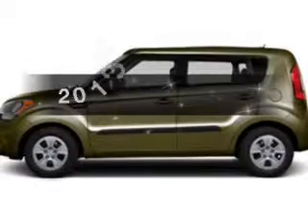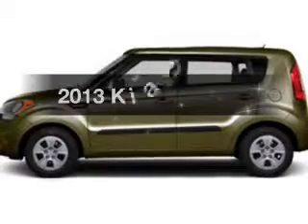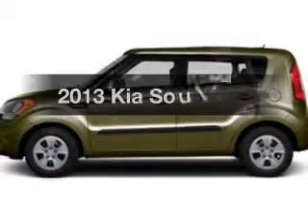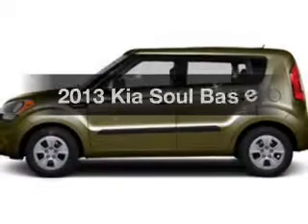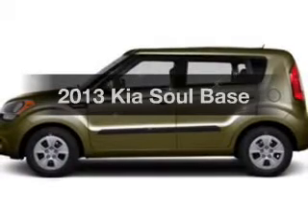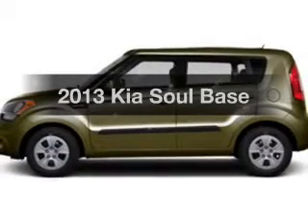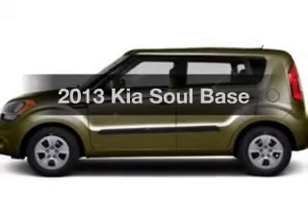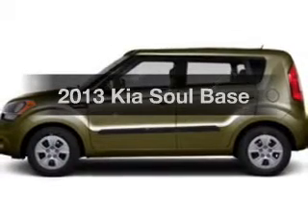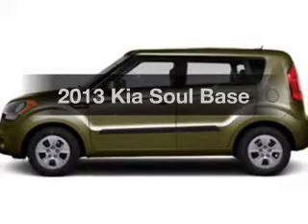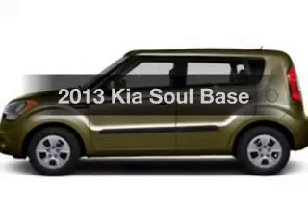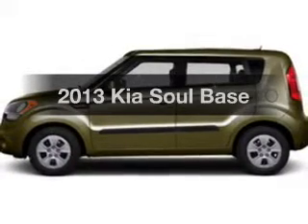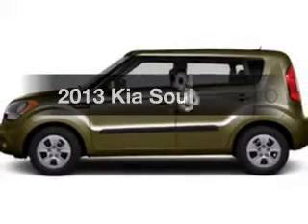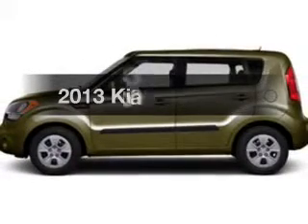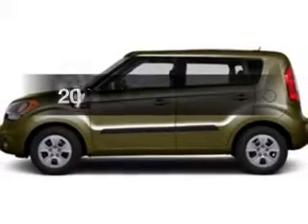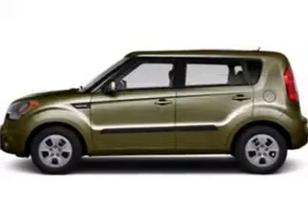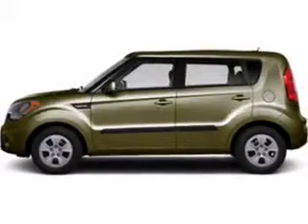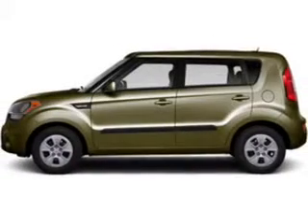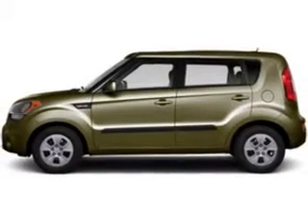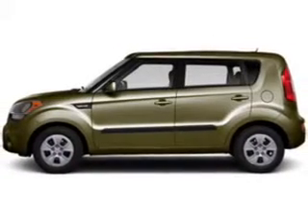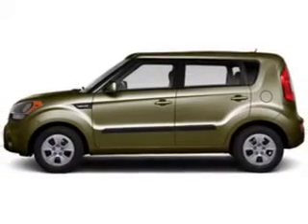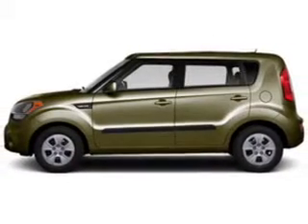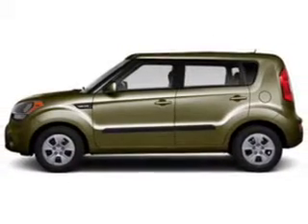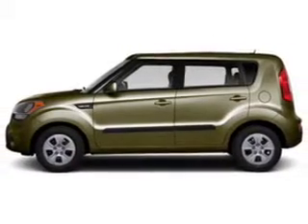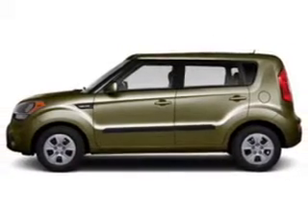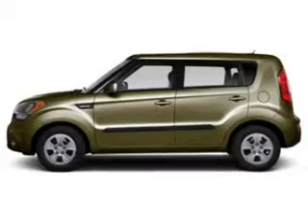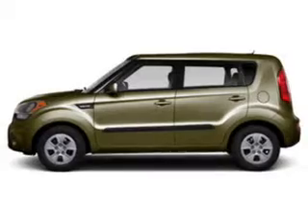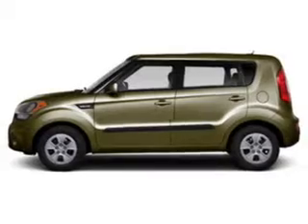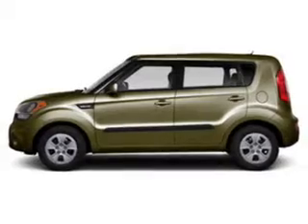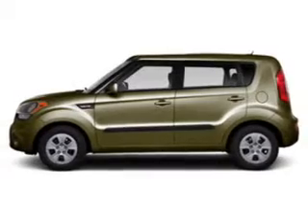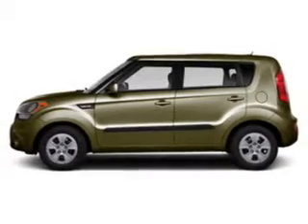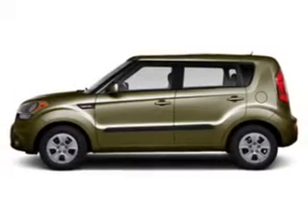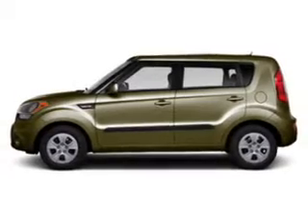Introducing the 2013 Kia Soul. Travel the roads in style and comfort in this great vehicle.